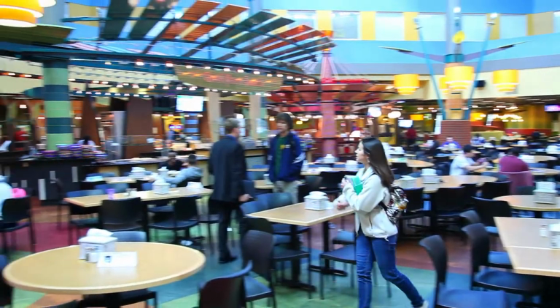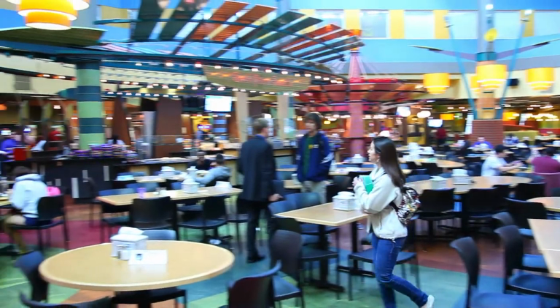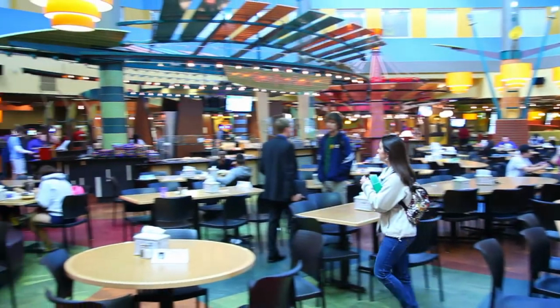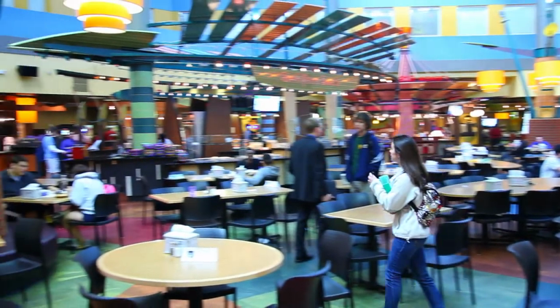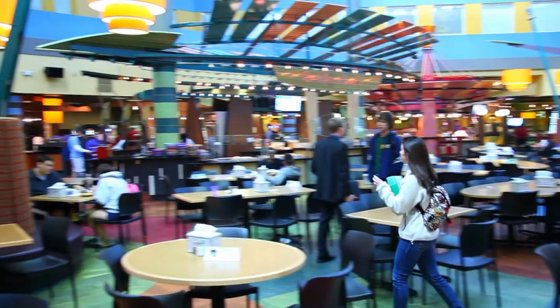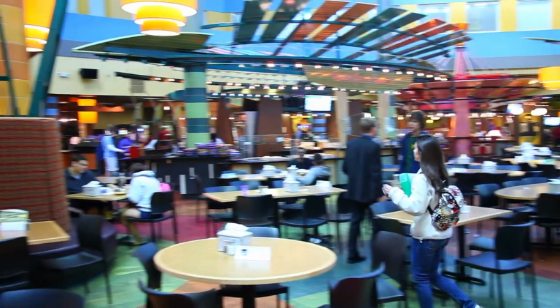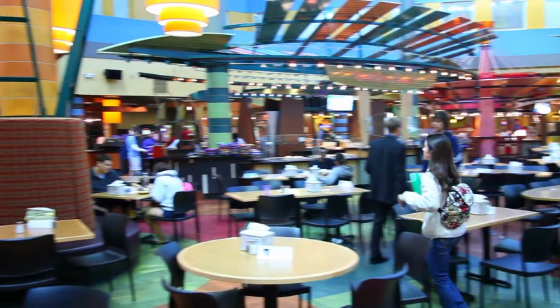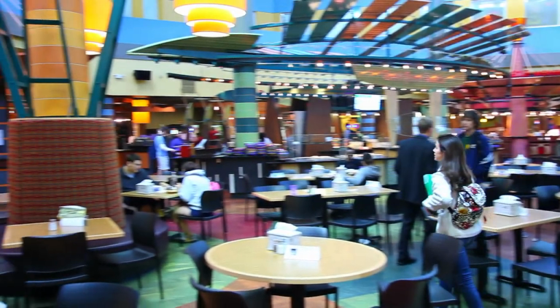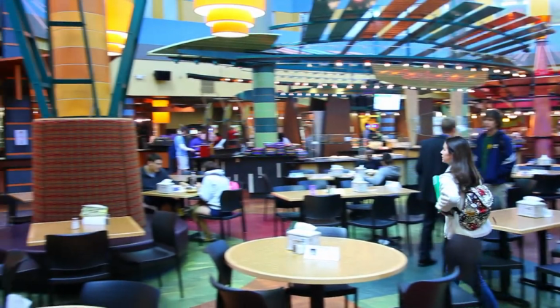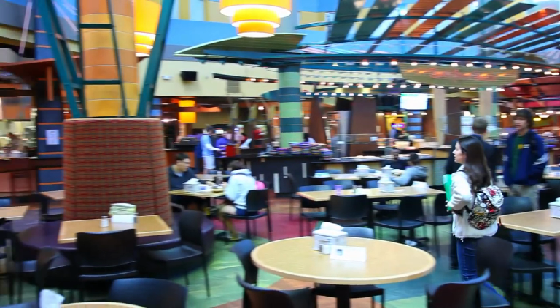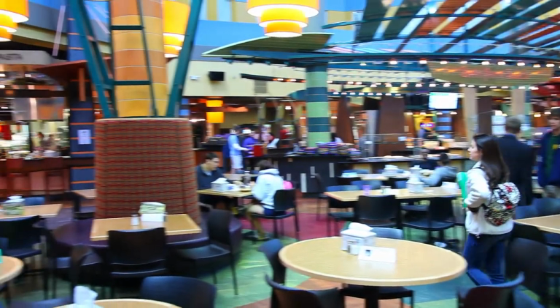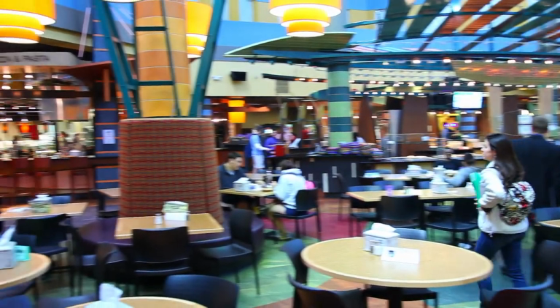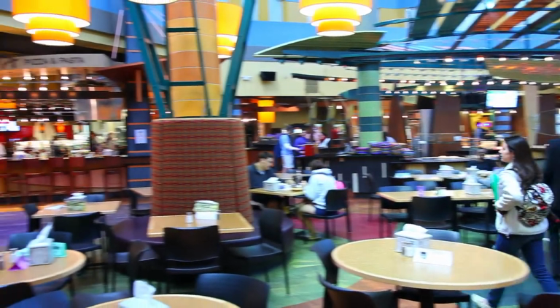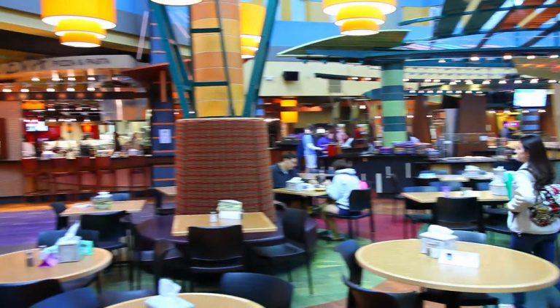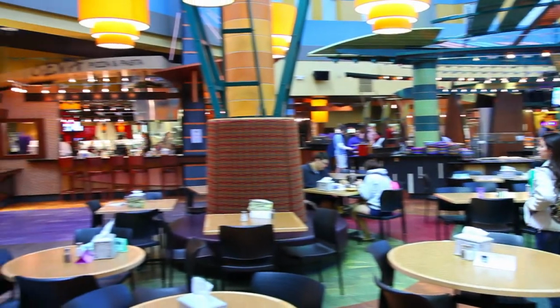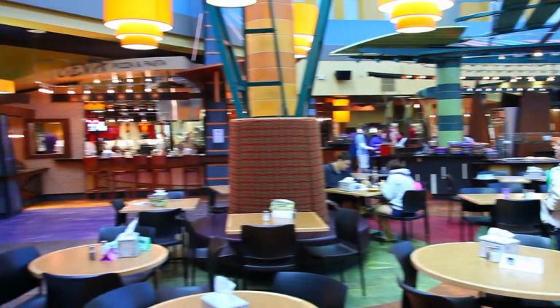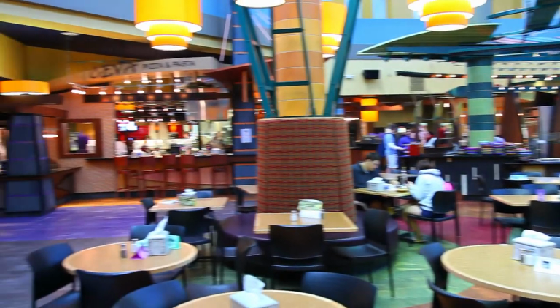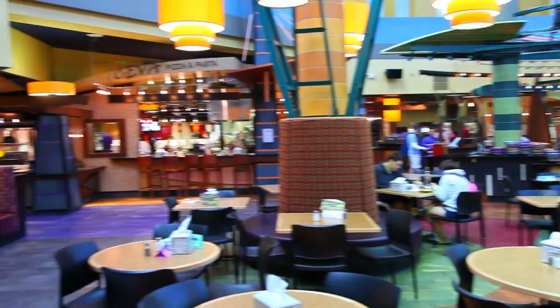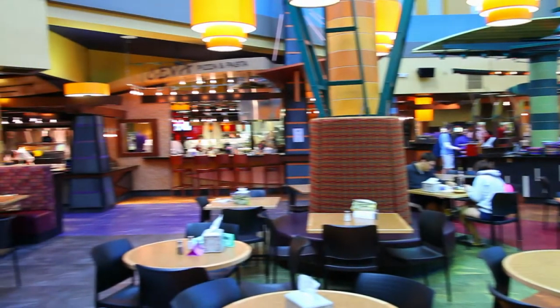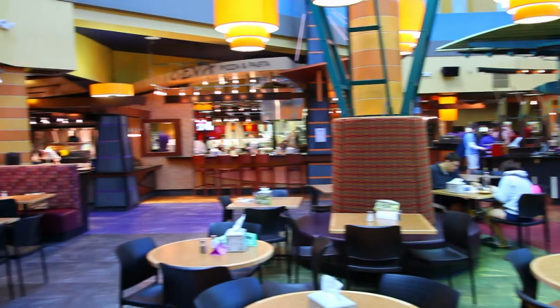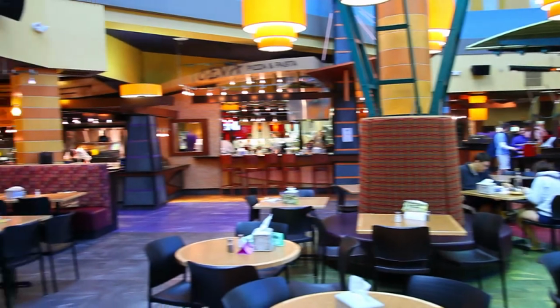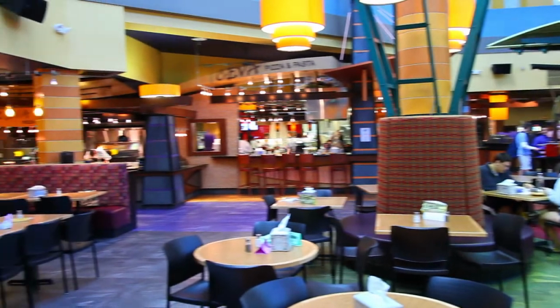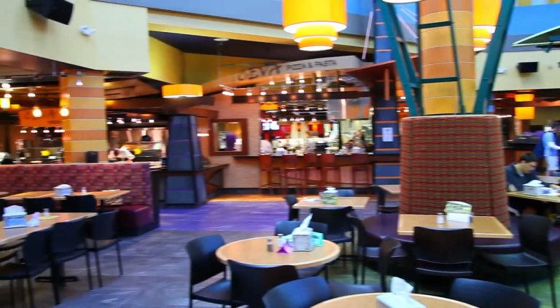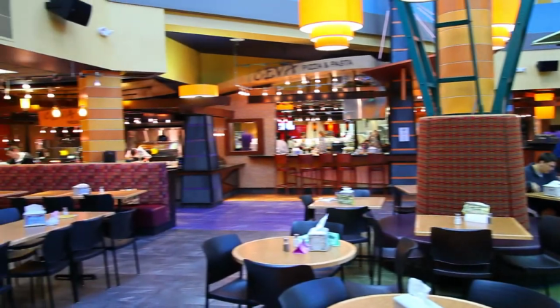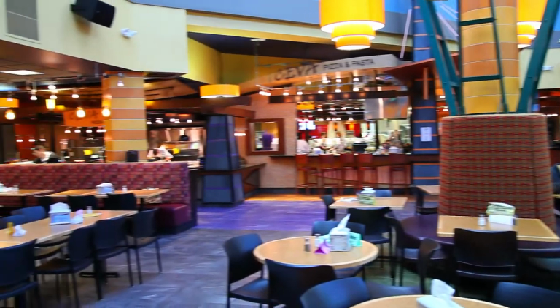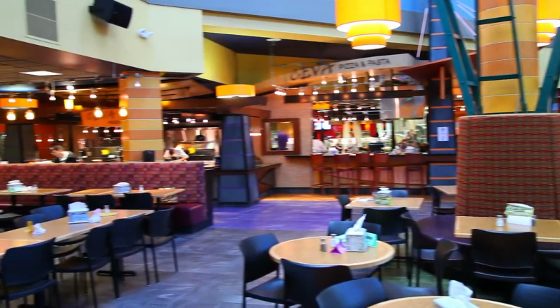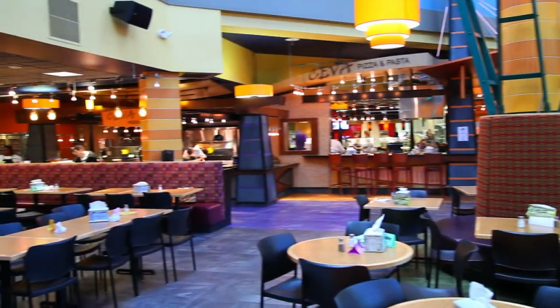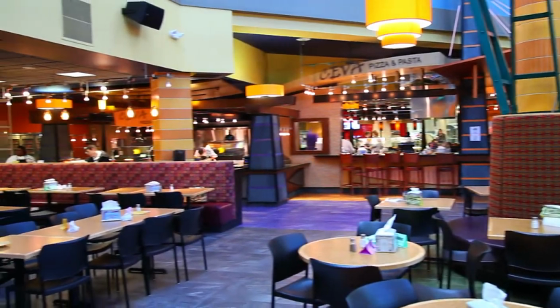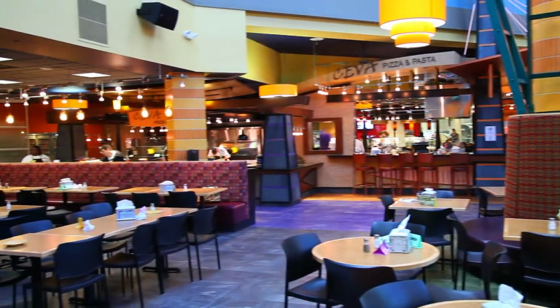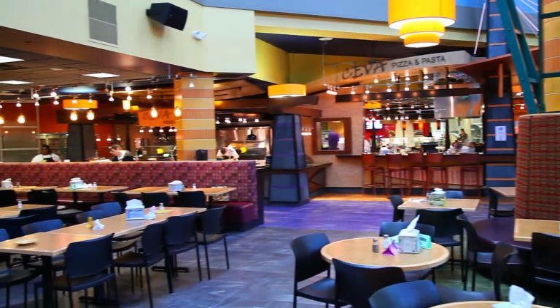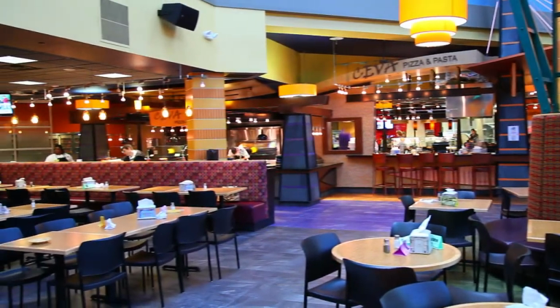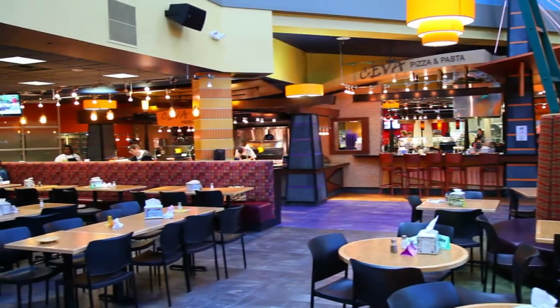We're at the College of New Jersey. We do 7,000 covers a day for breakfast through dinner. We're open from 7:30 in the morning until 9 o'clock at night.